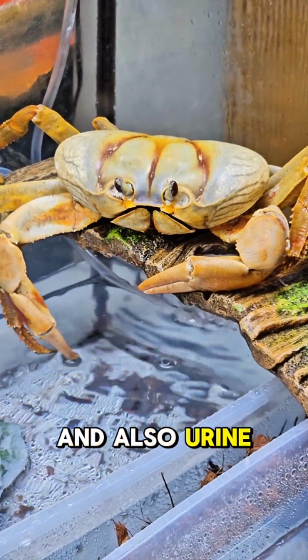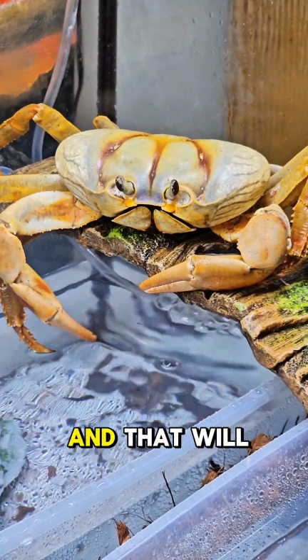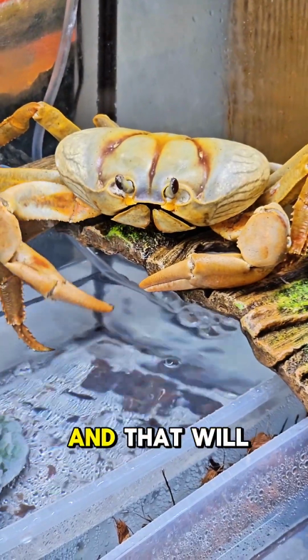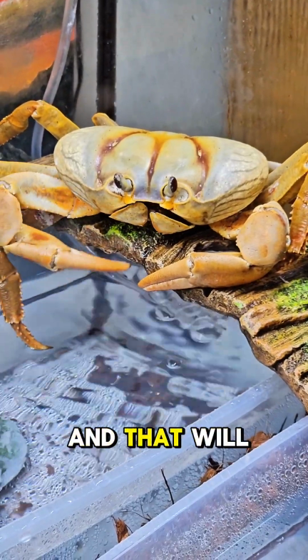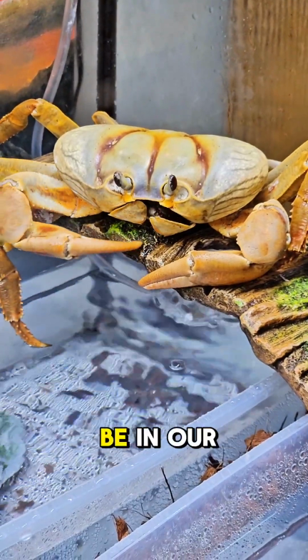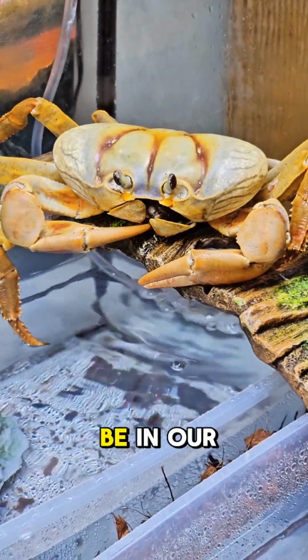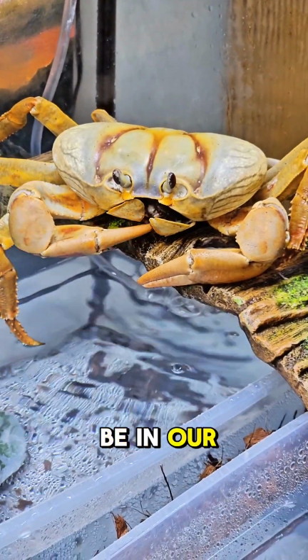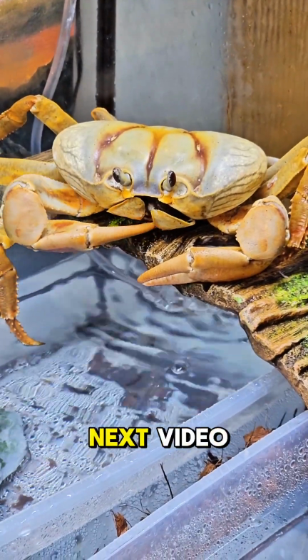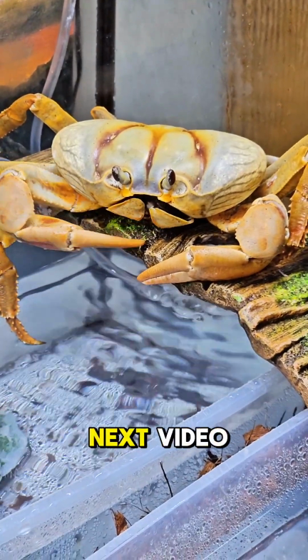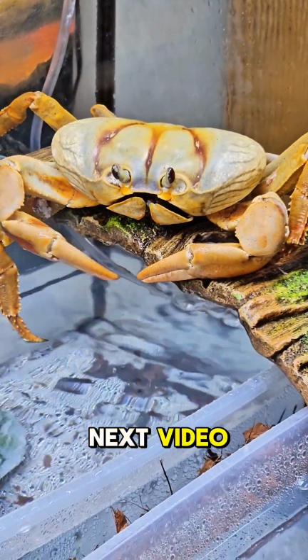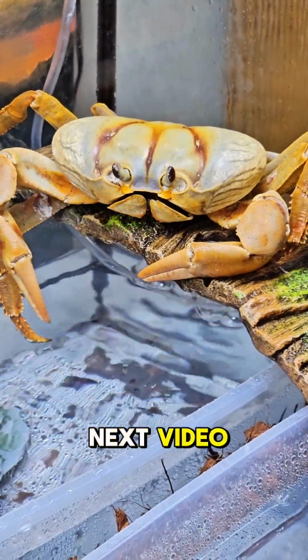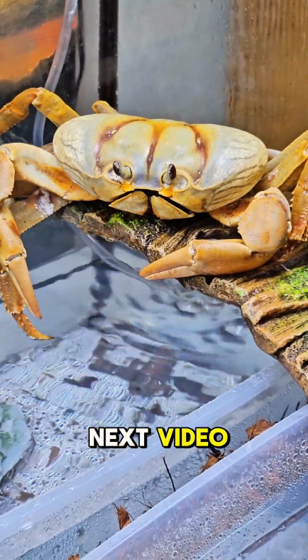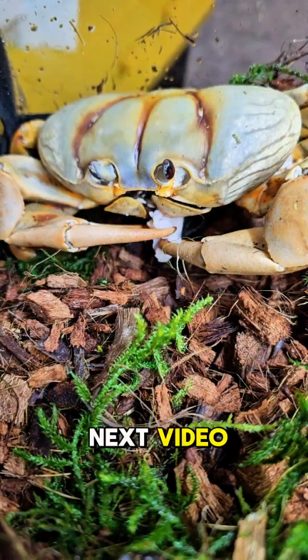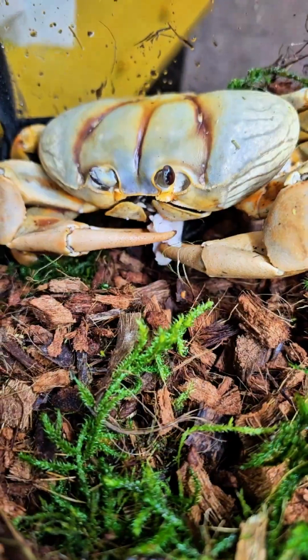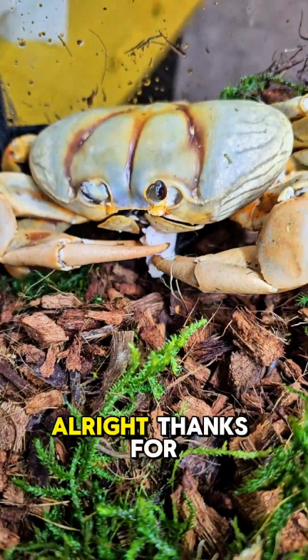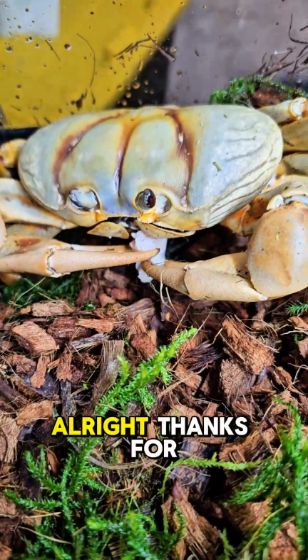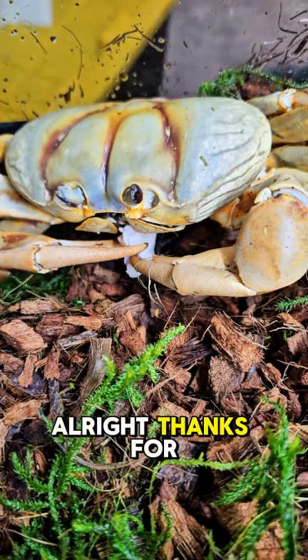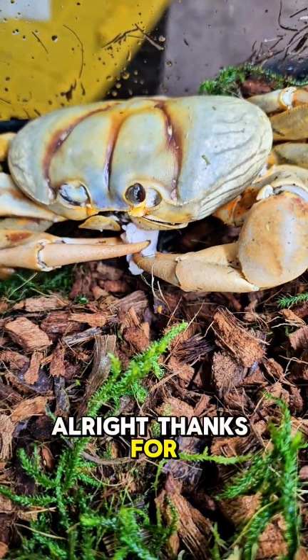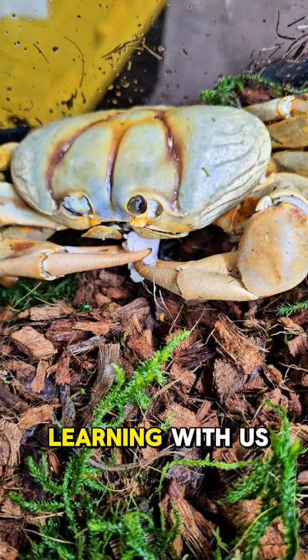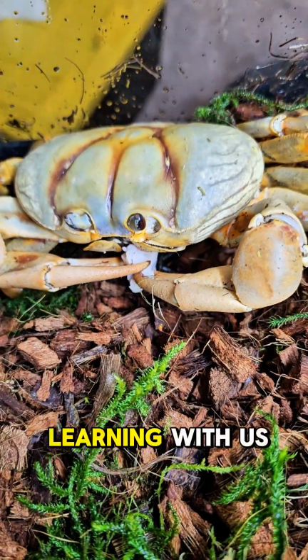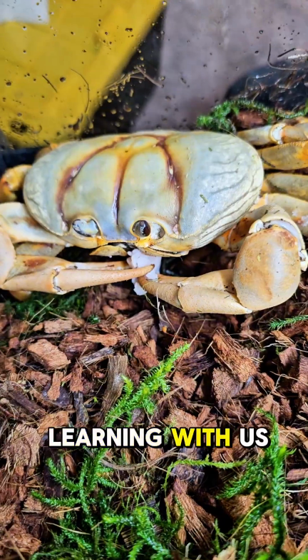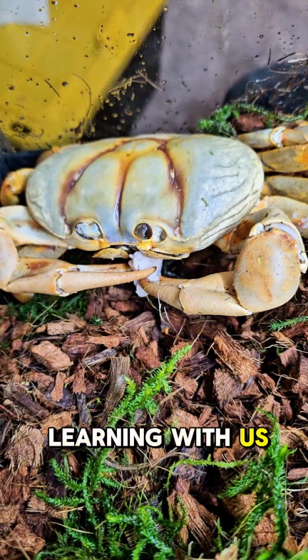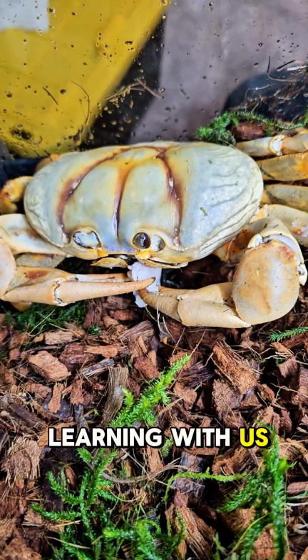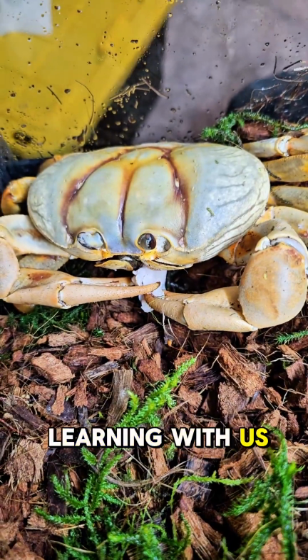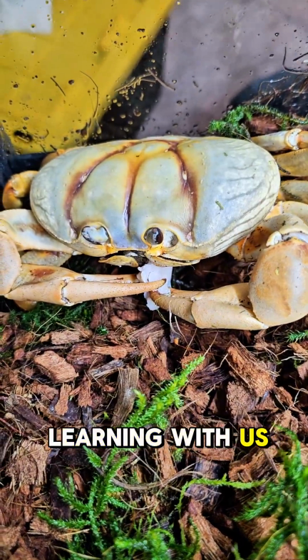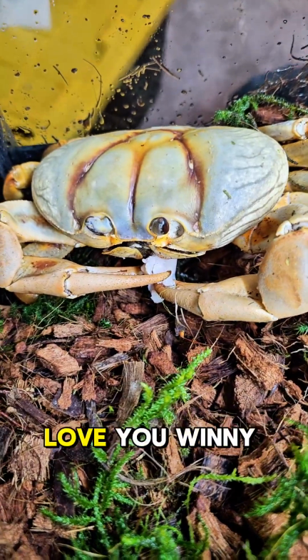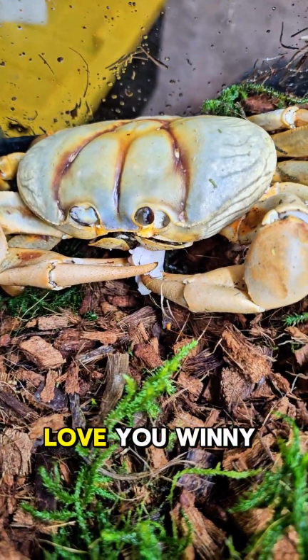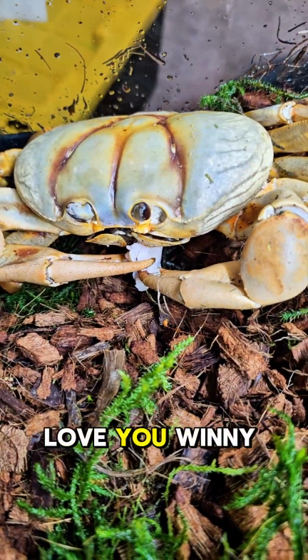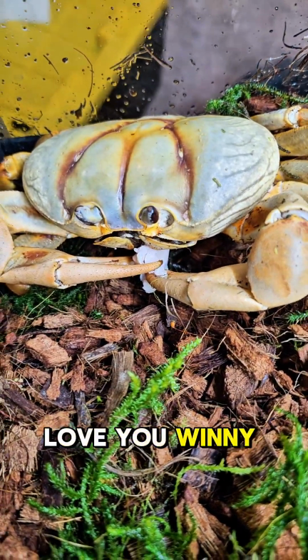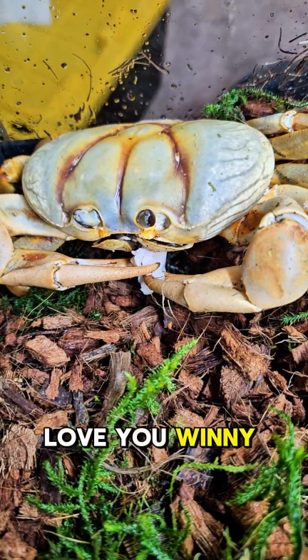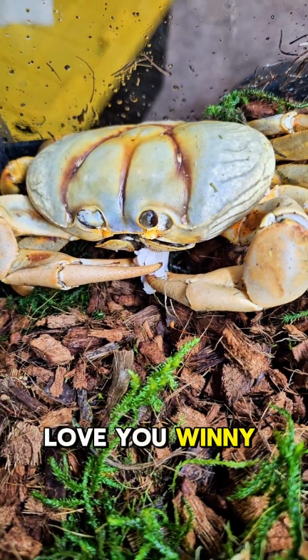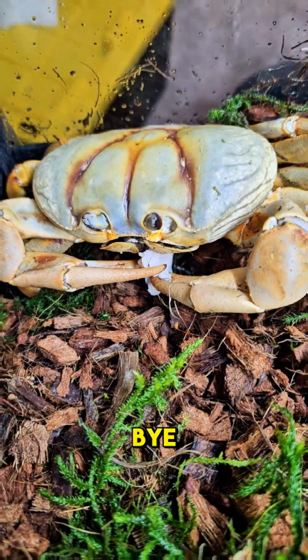And that will be in our next video. Thanks for learning with us. Love you, Winnie. Bye.